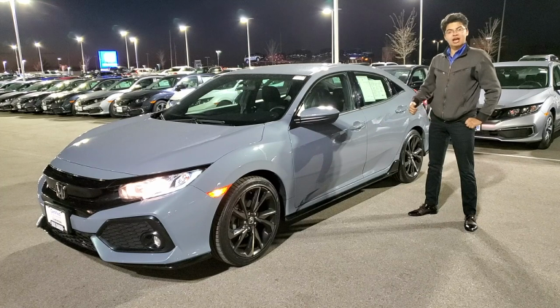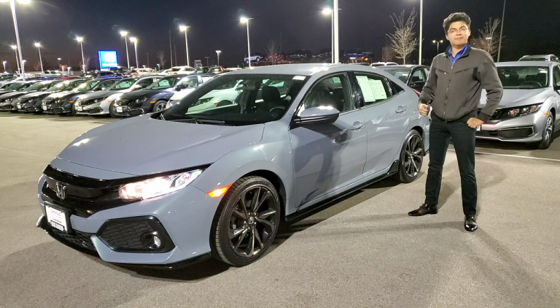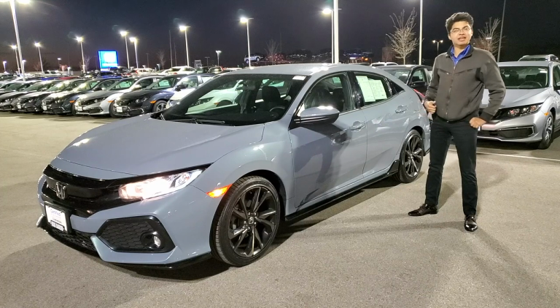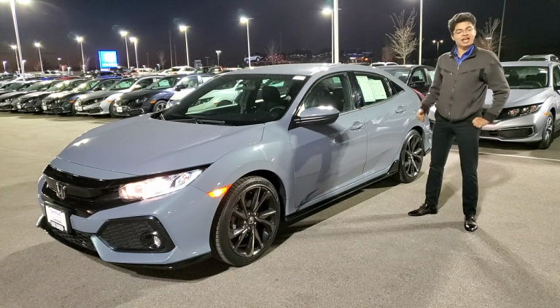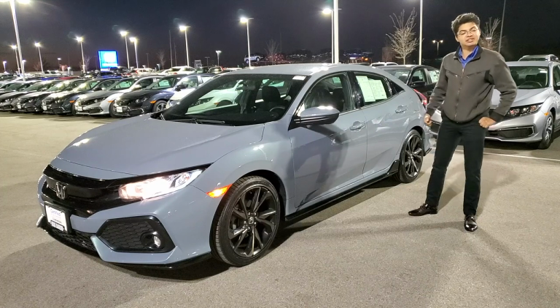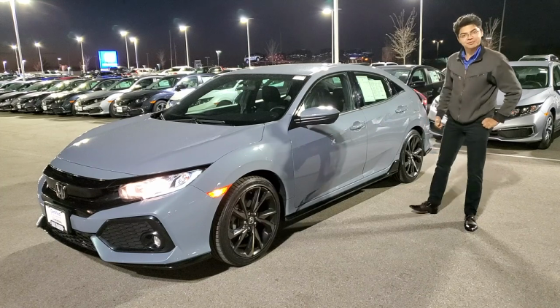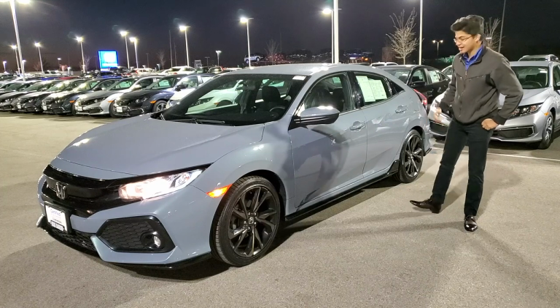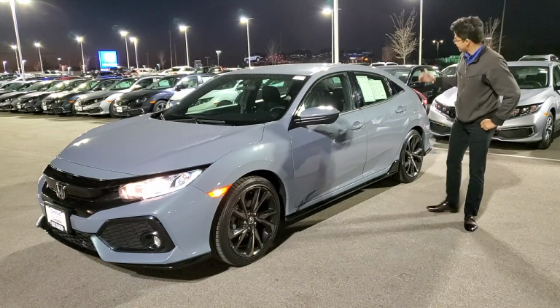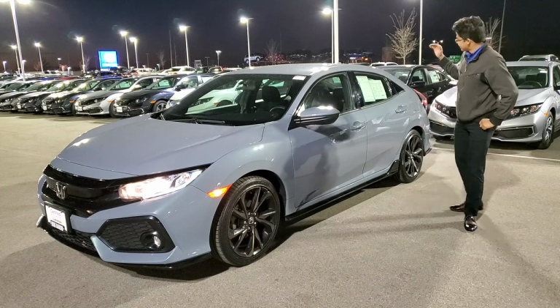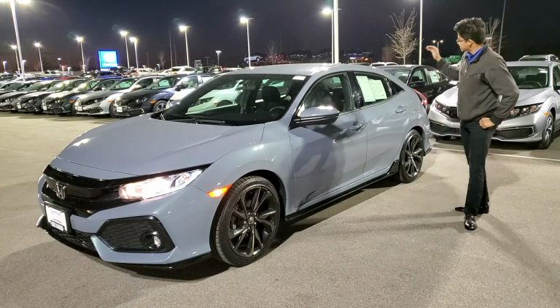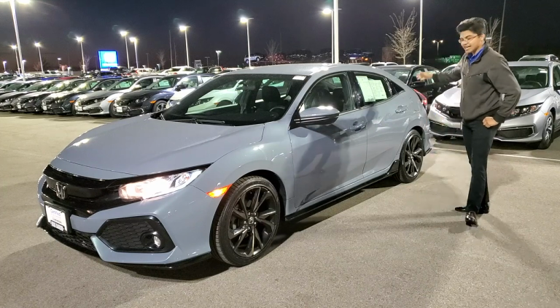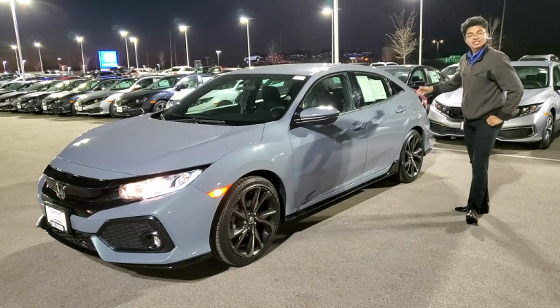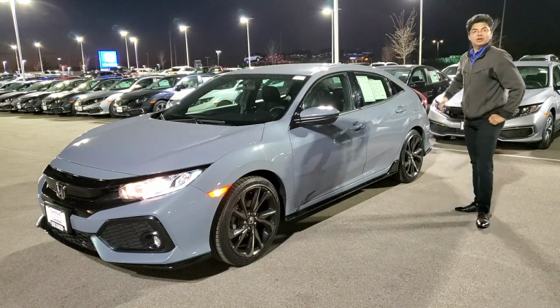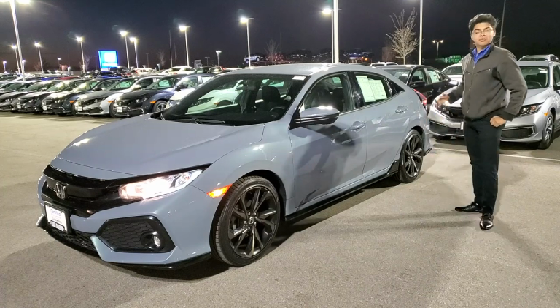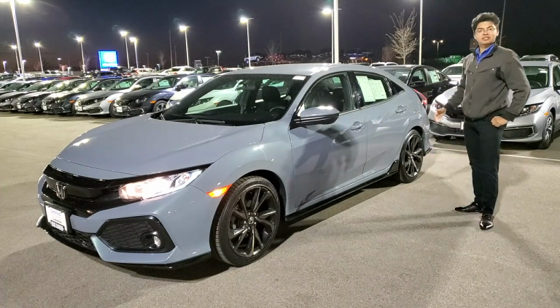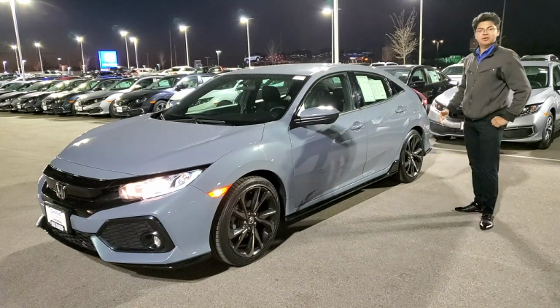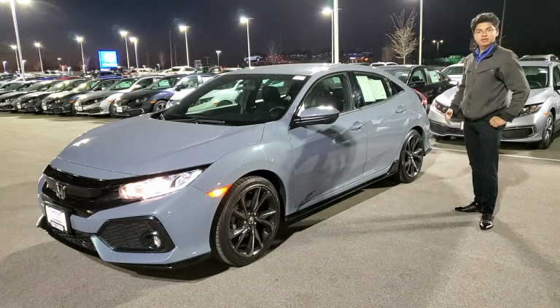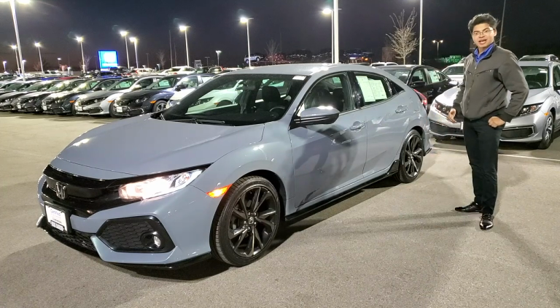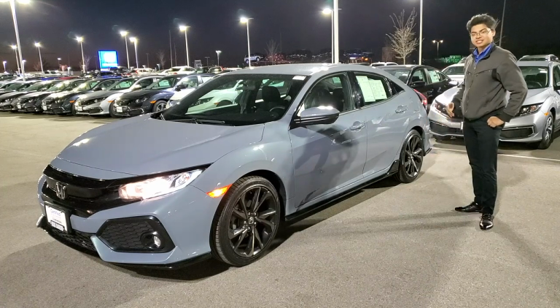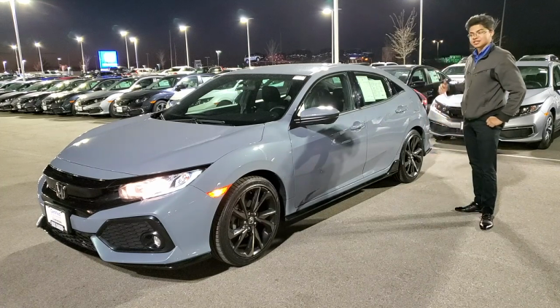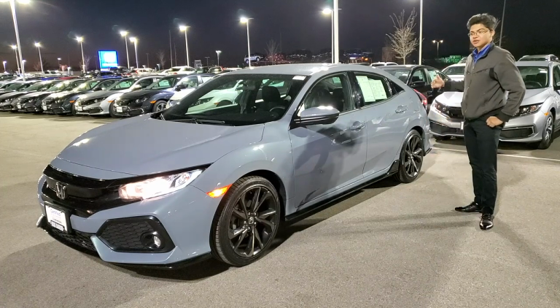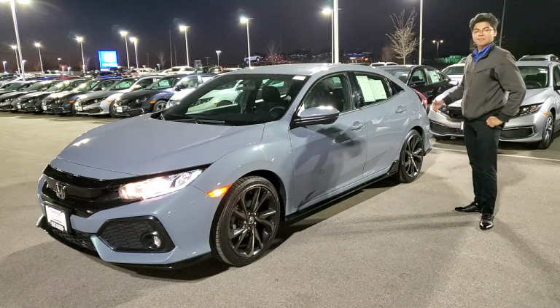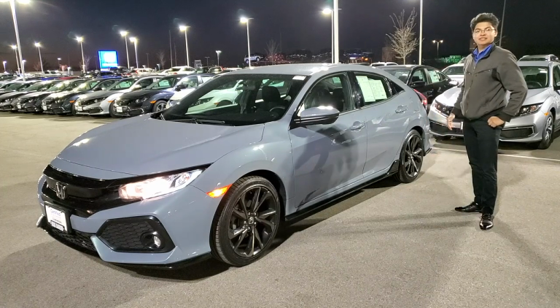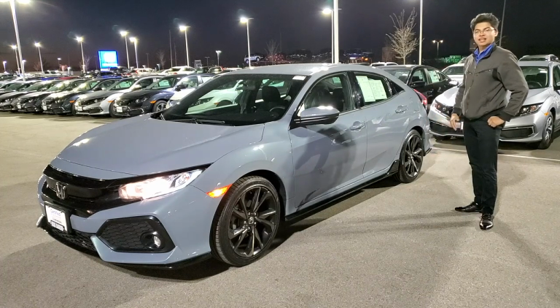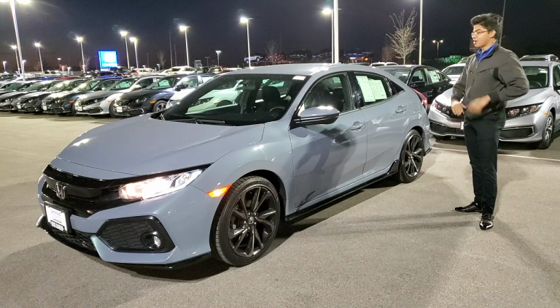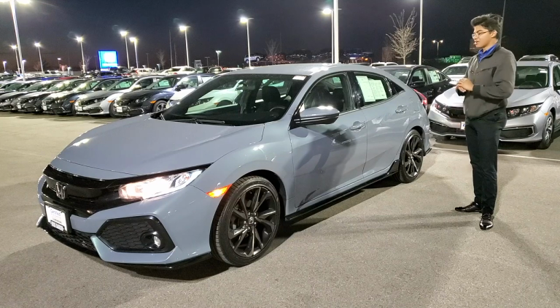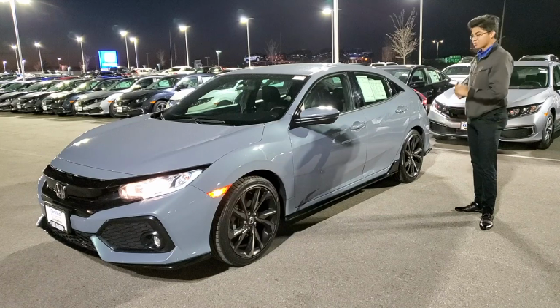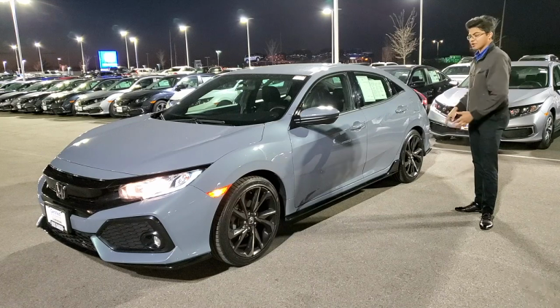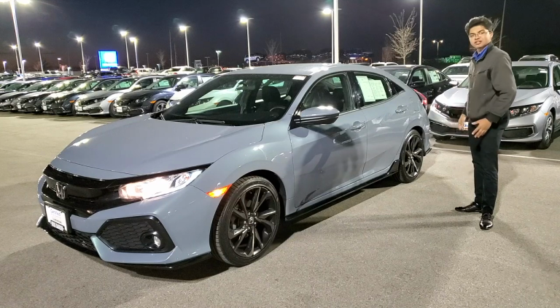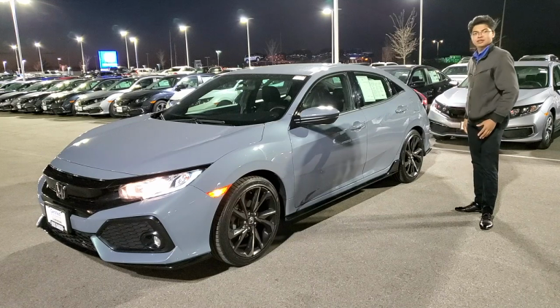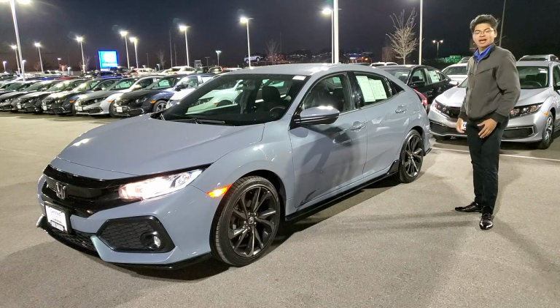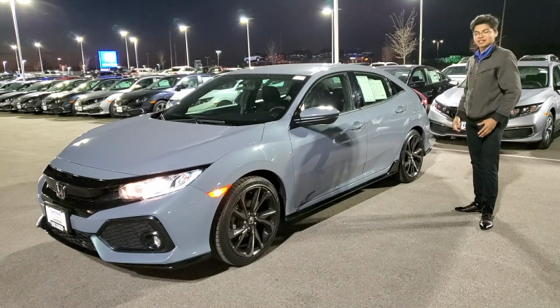Now, being a hatchback, this has great storage capacity, great practicality, all in a great looking body.